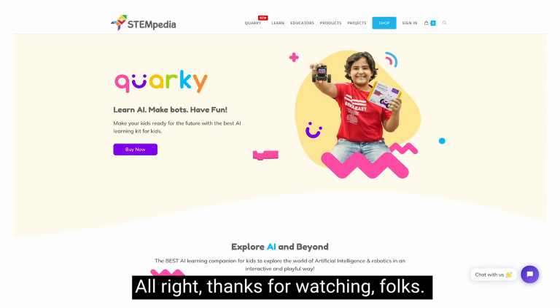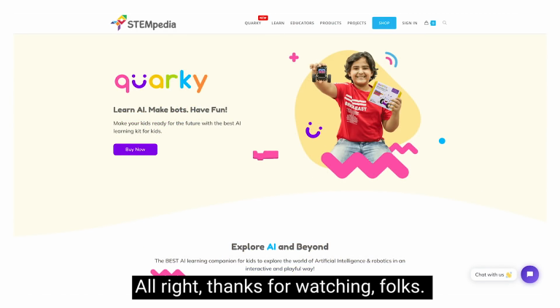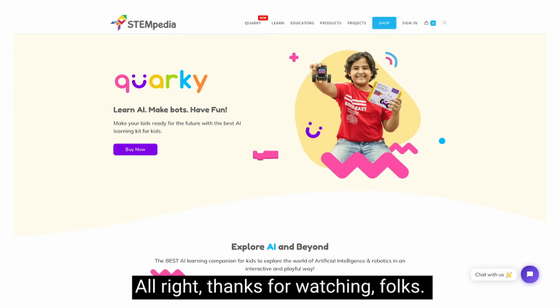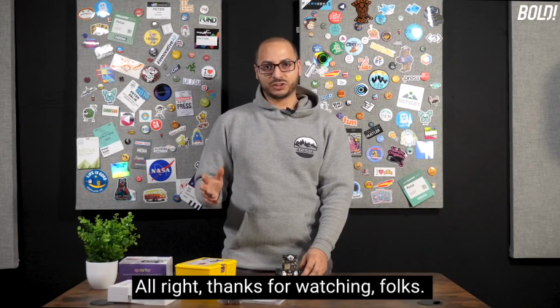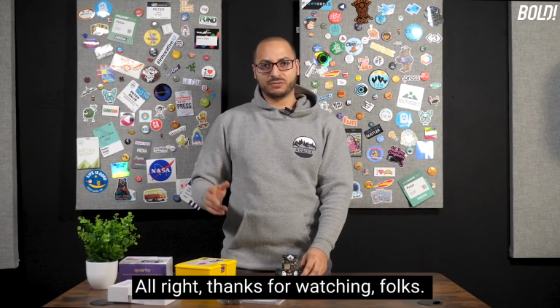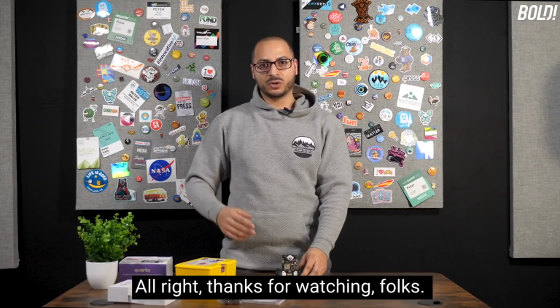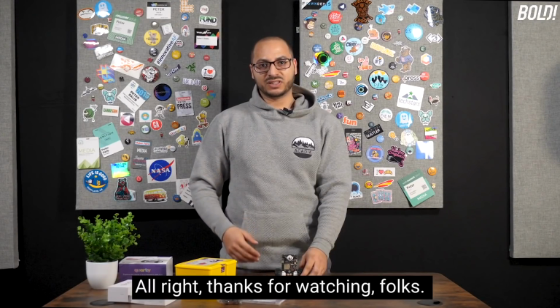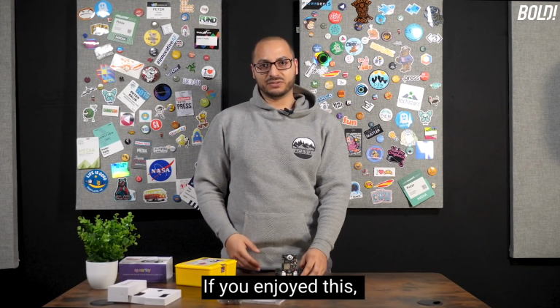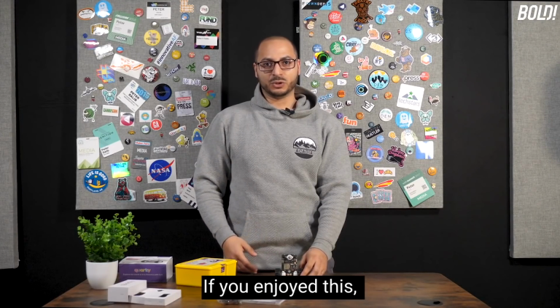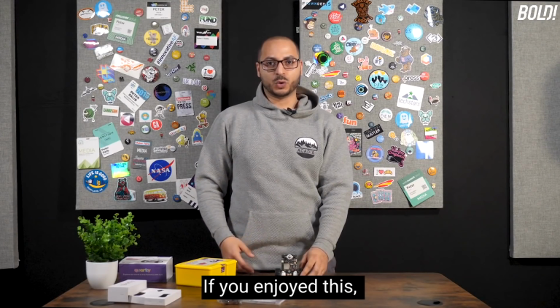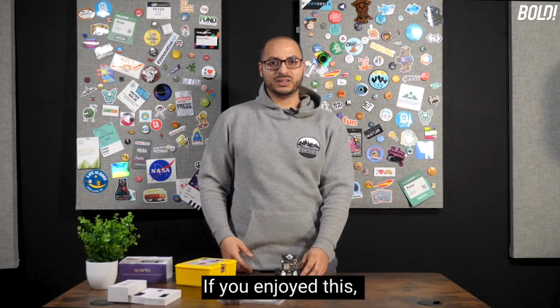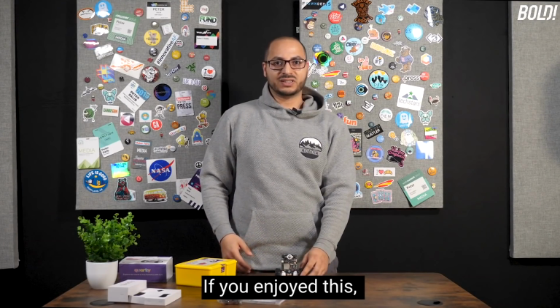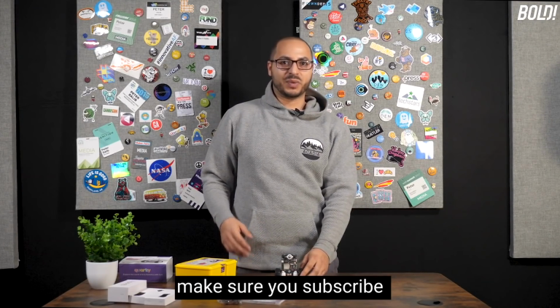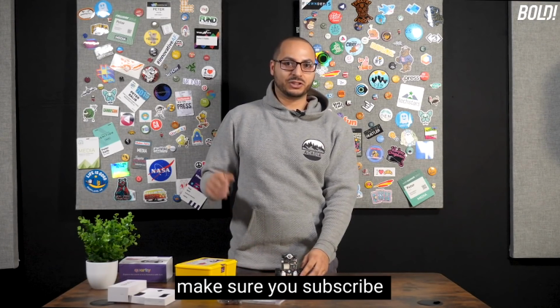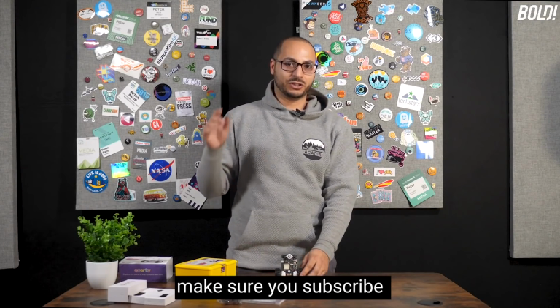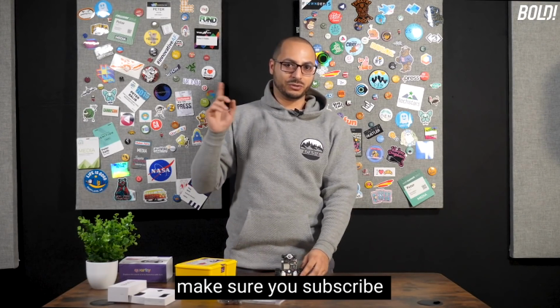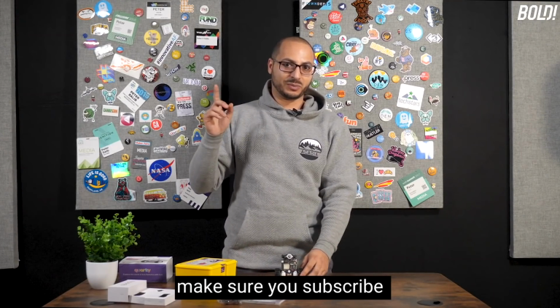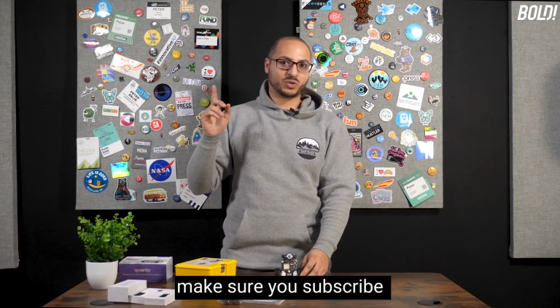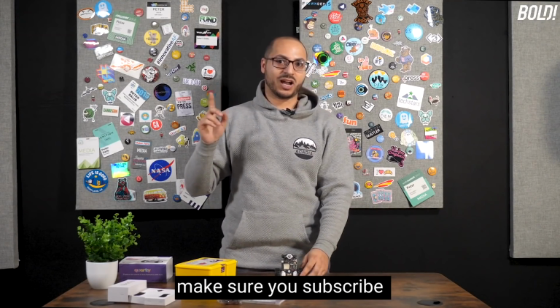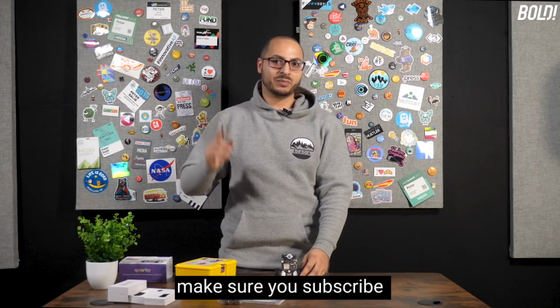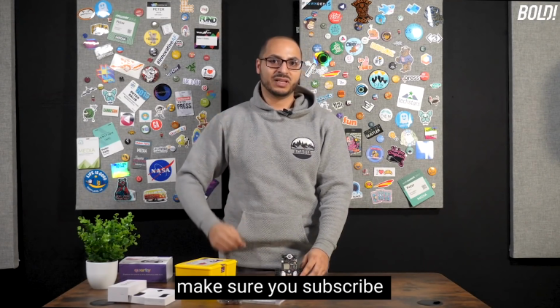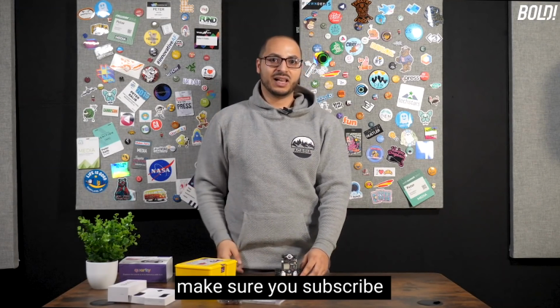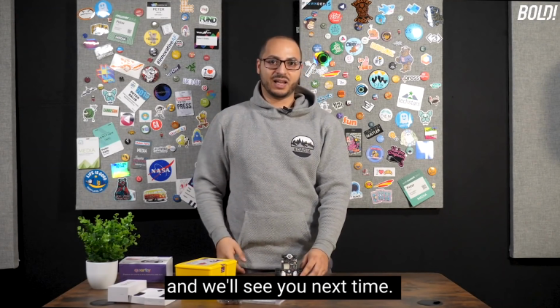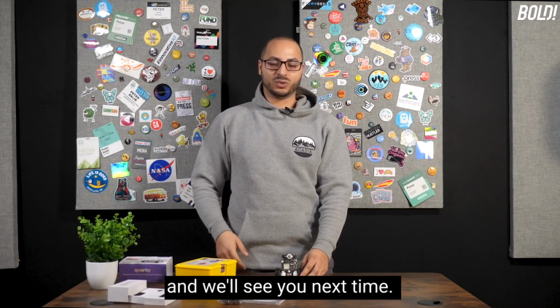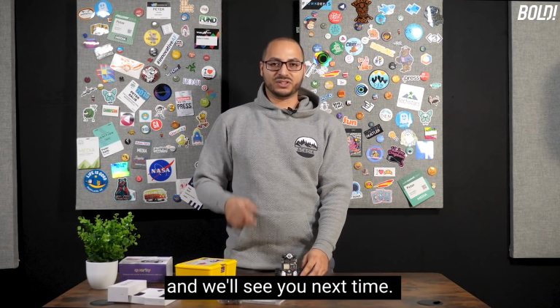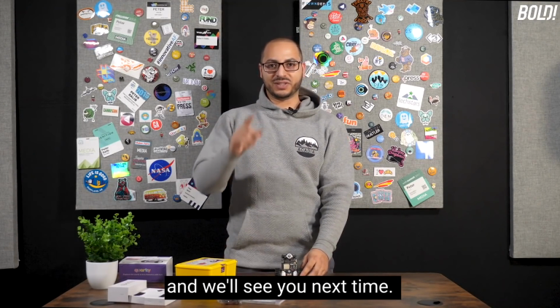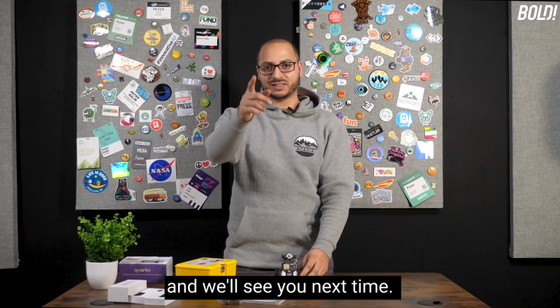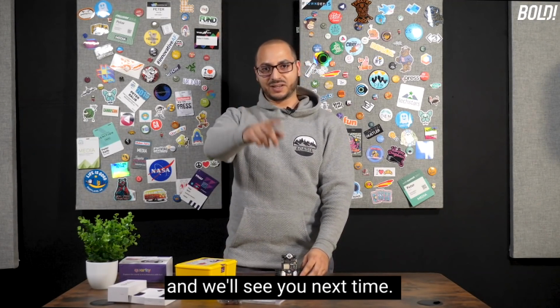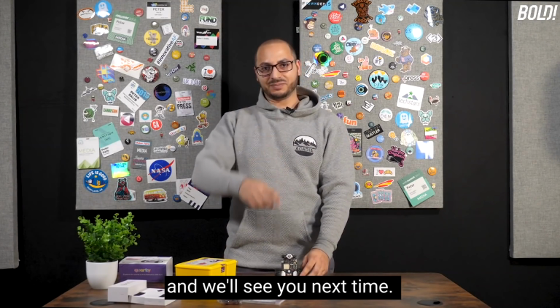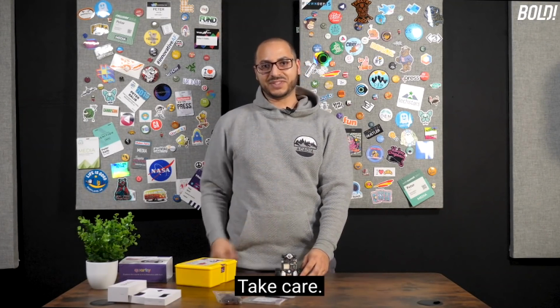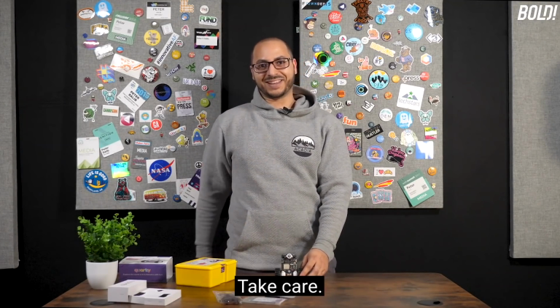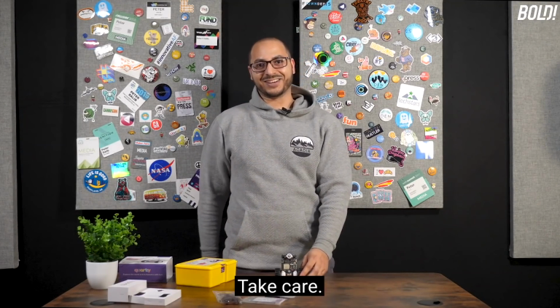Thanks for watching, folks. If you enjoyed this, make sure you subscribe, and we'll see you next time. Take care.